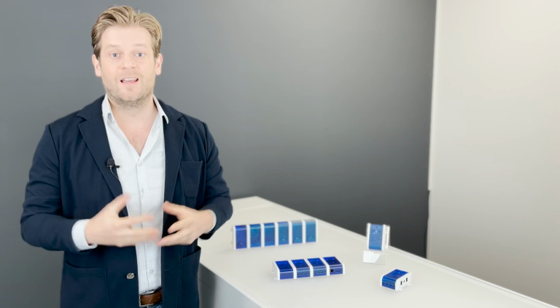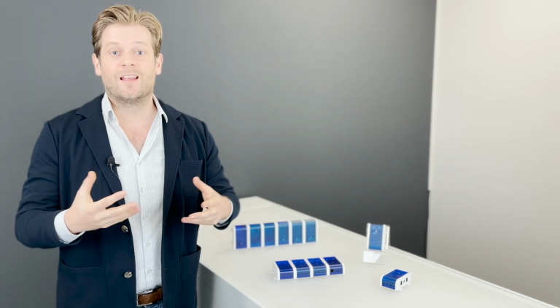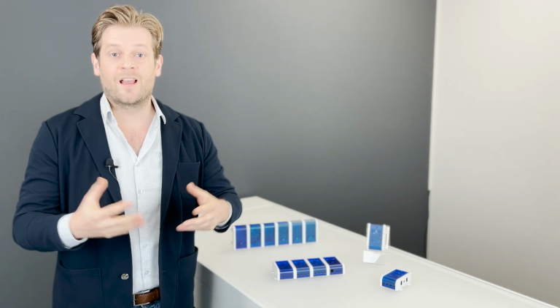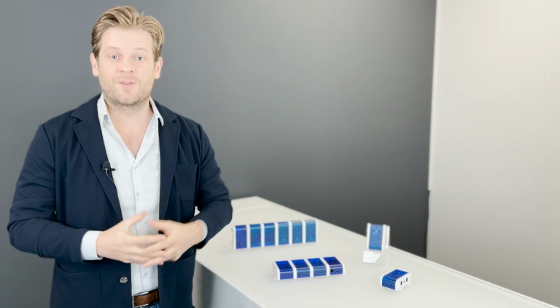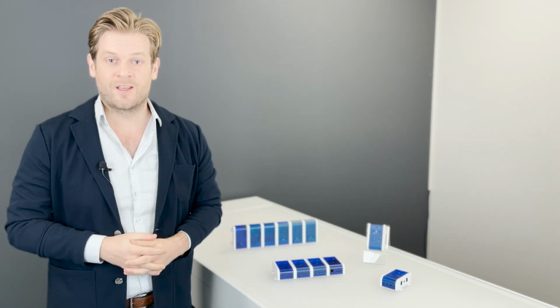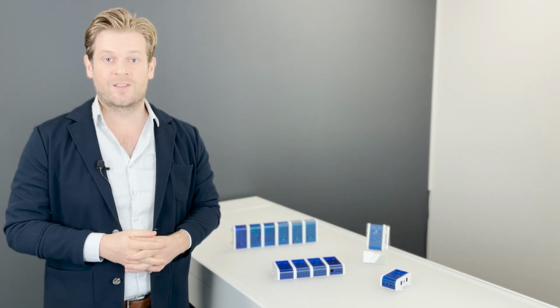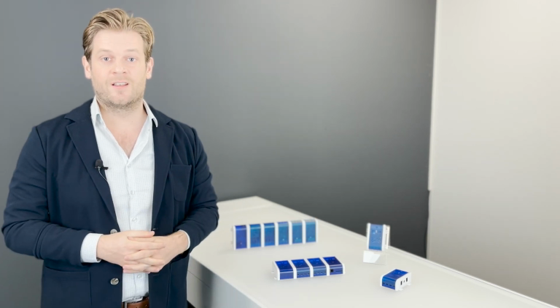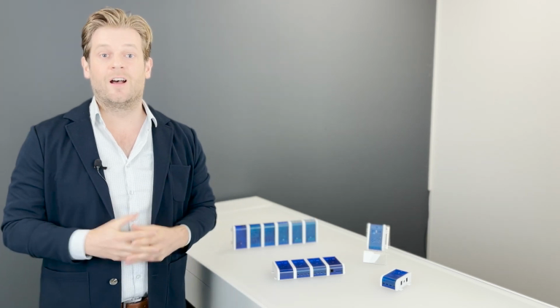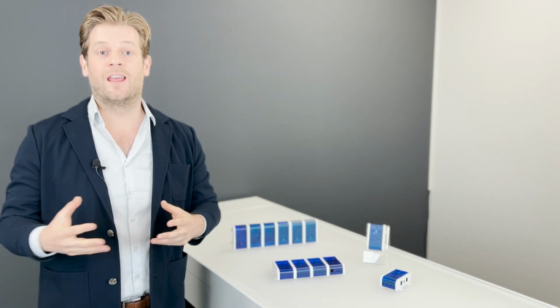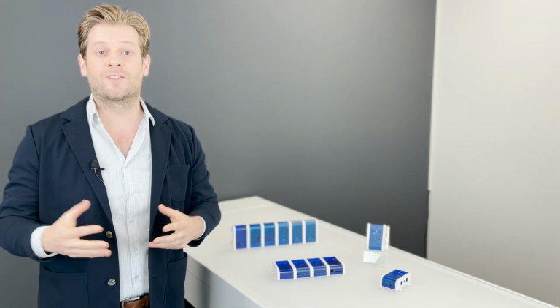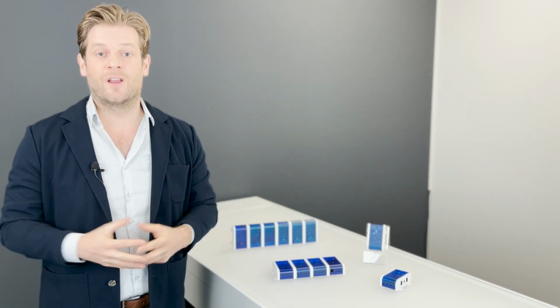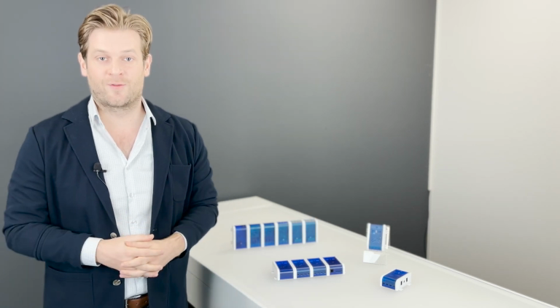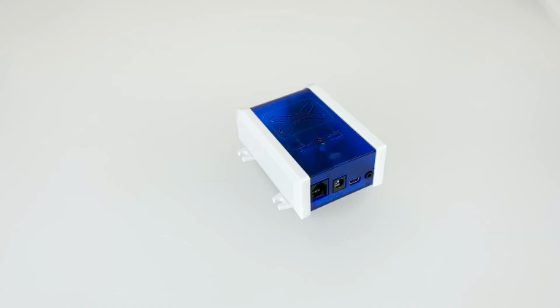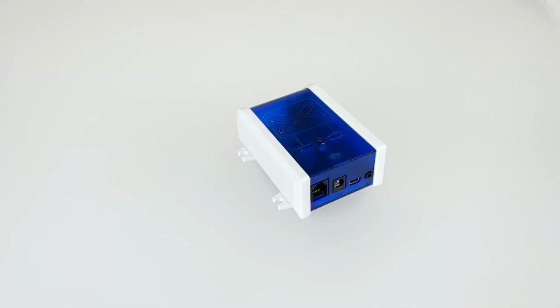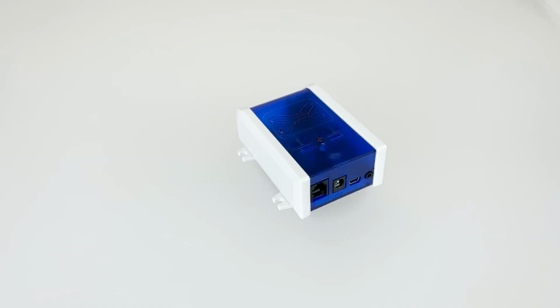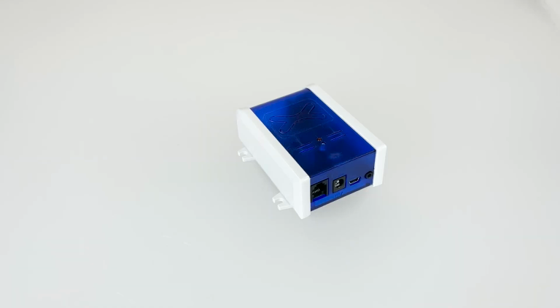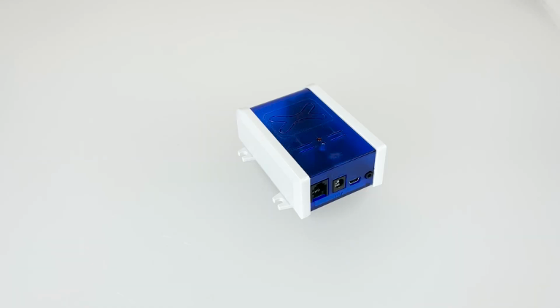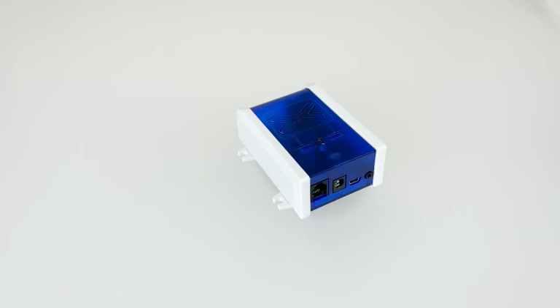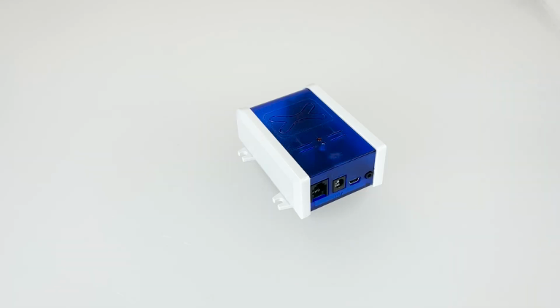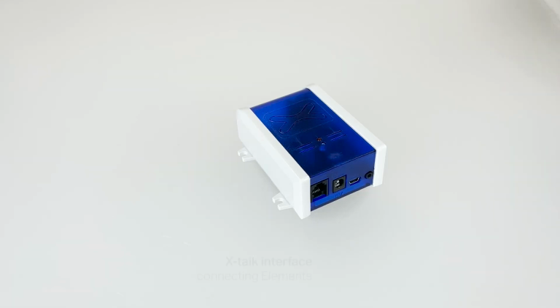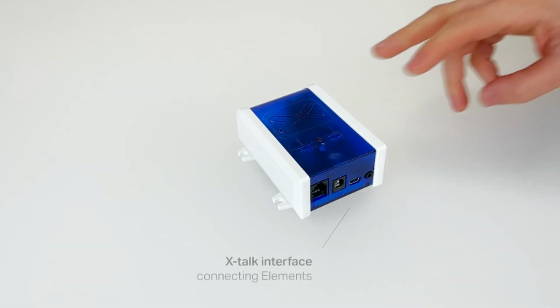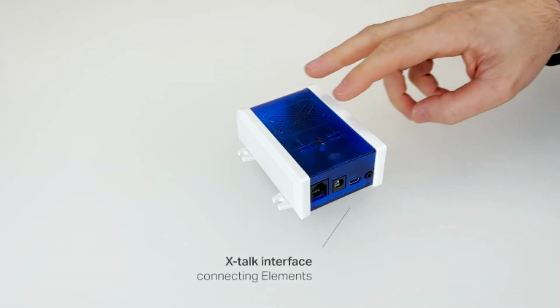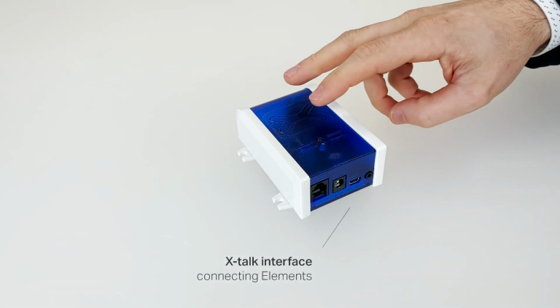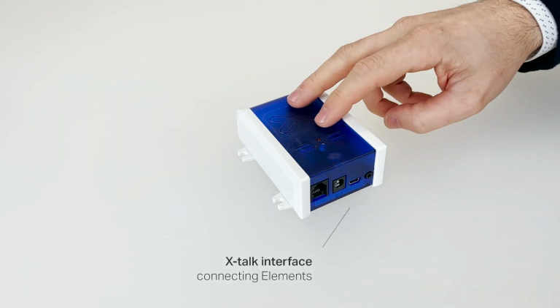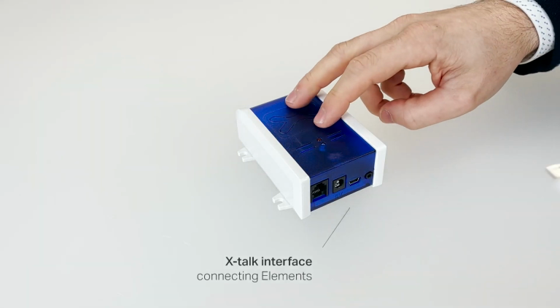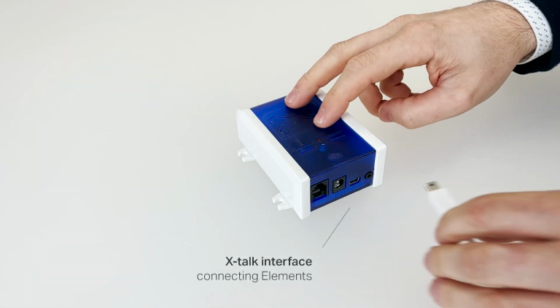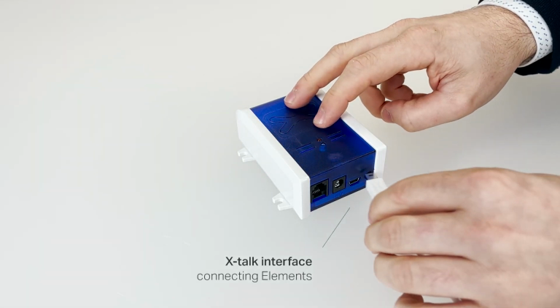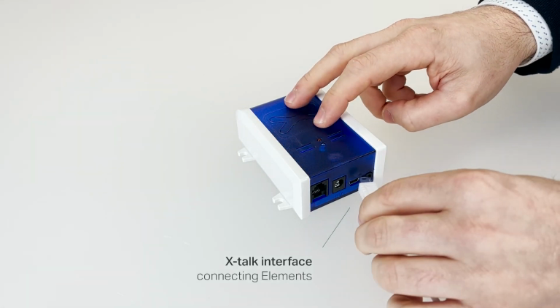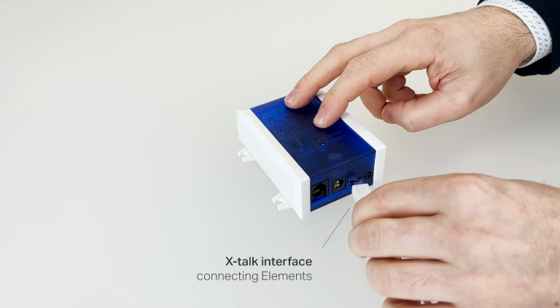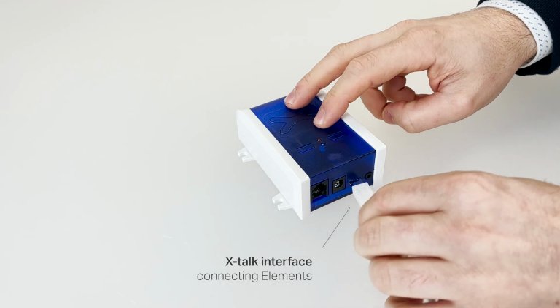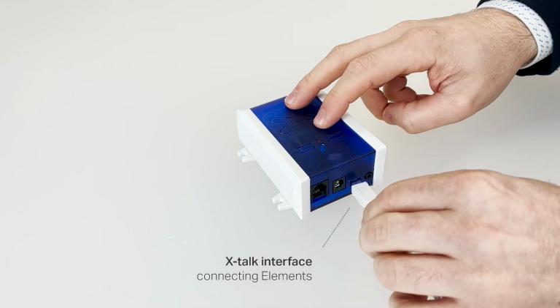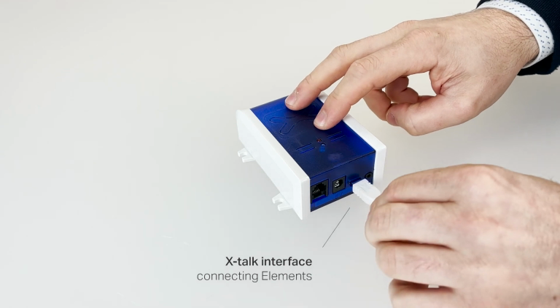Next to this, an Xtoc interface is available to which any of our sensors can be connected.